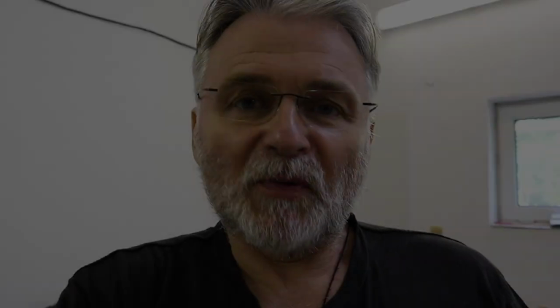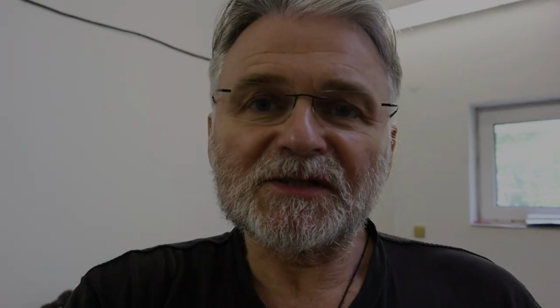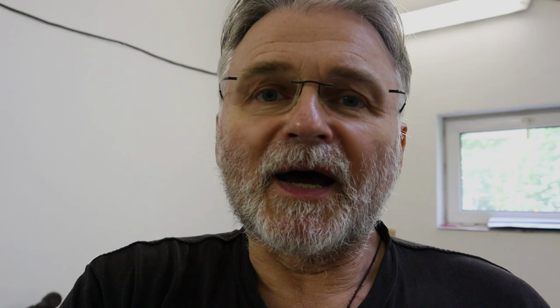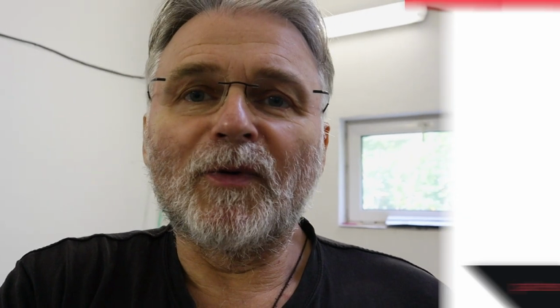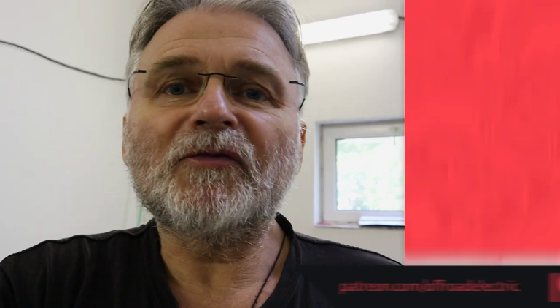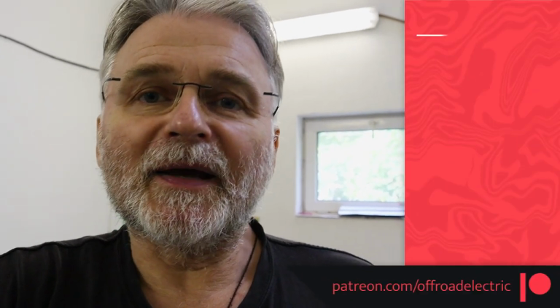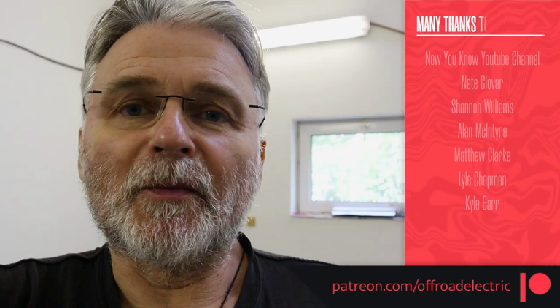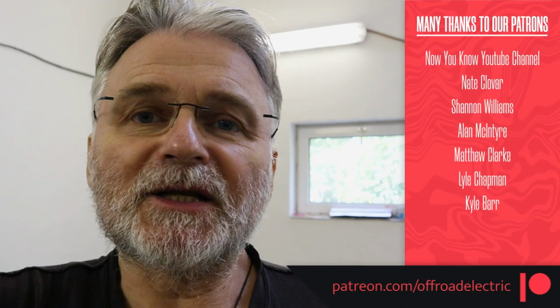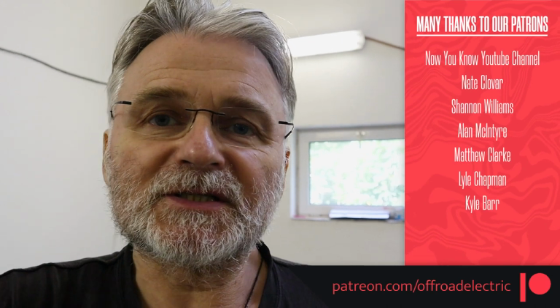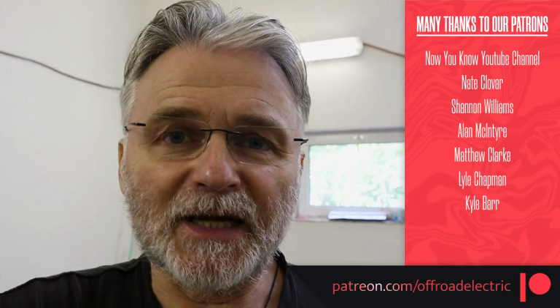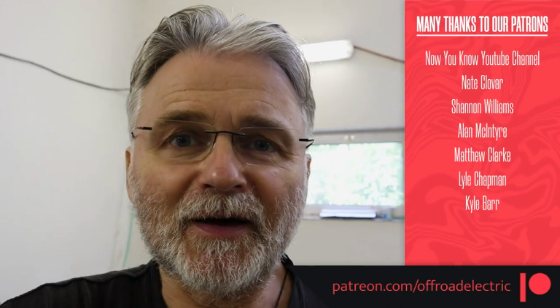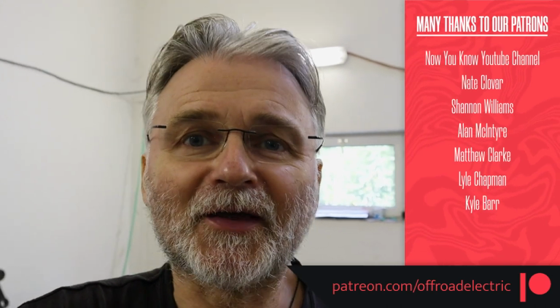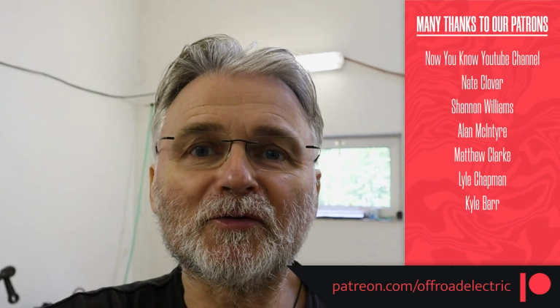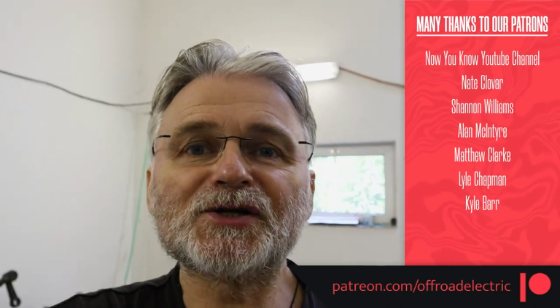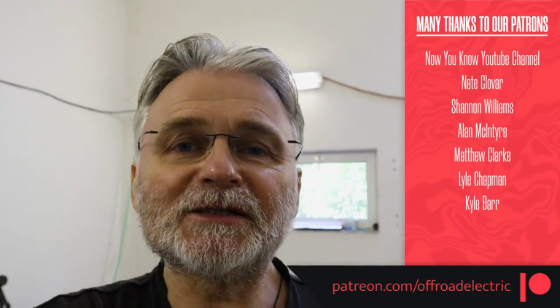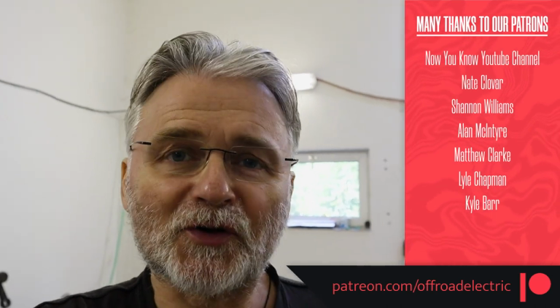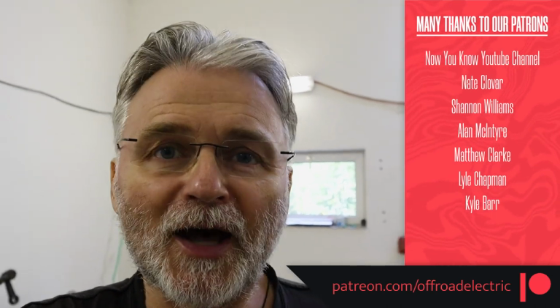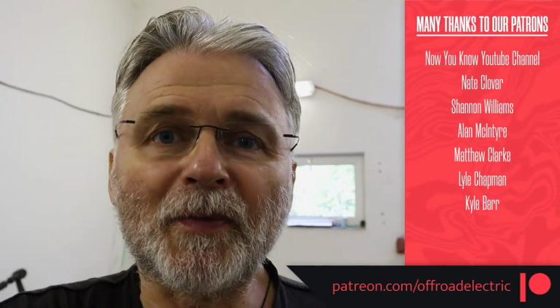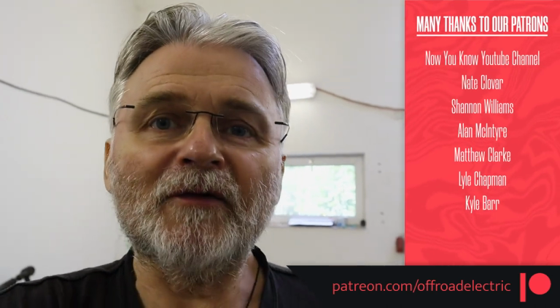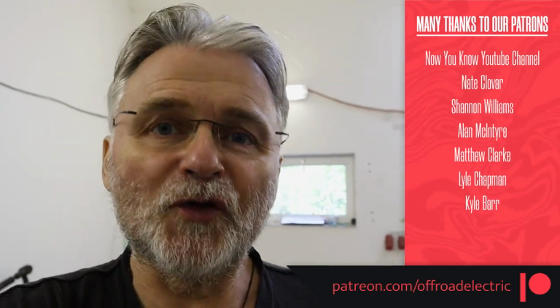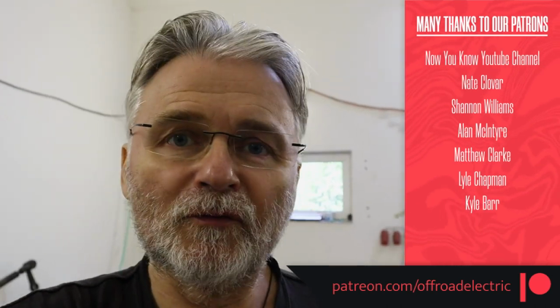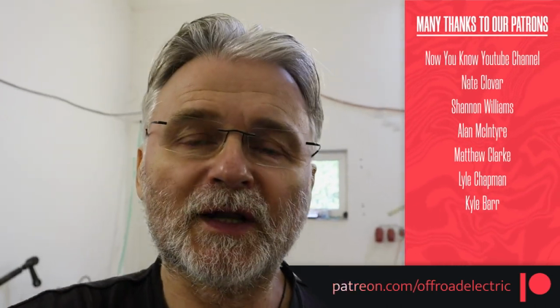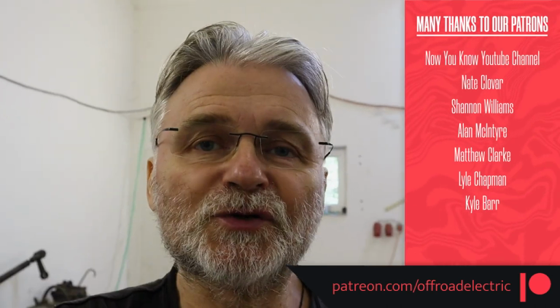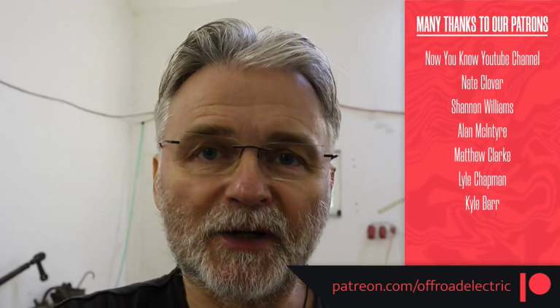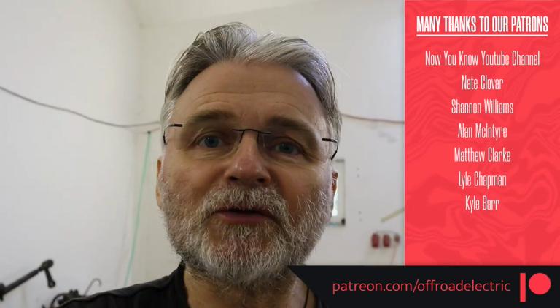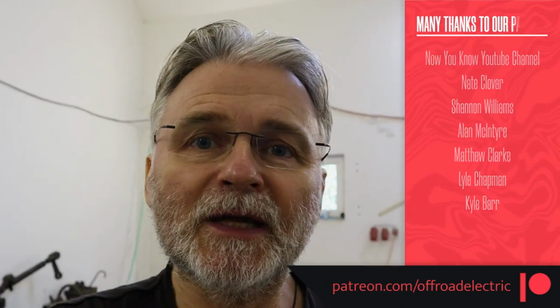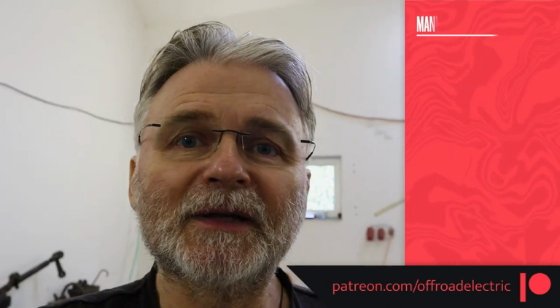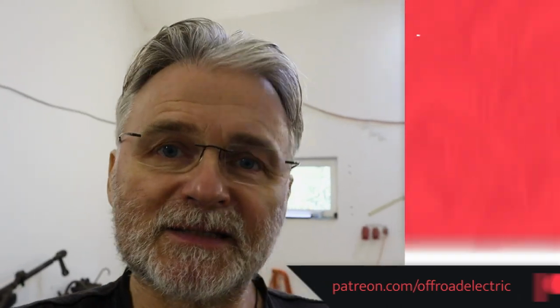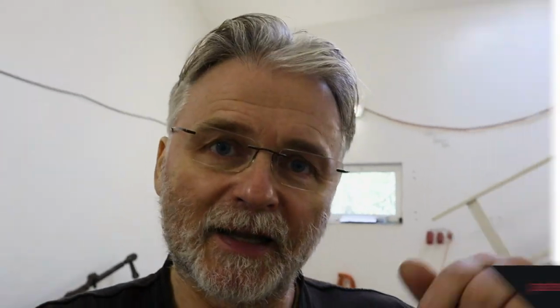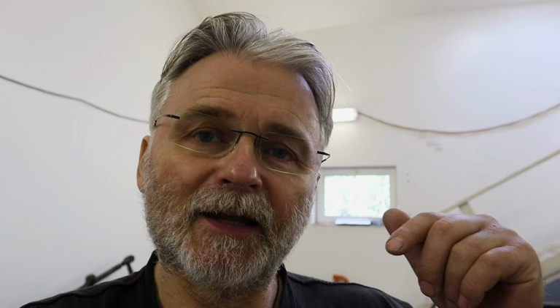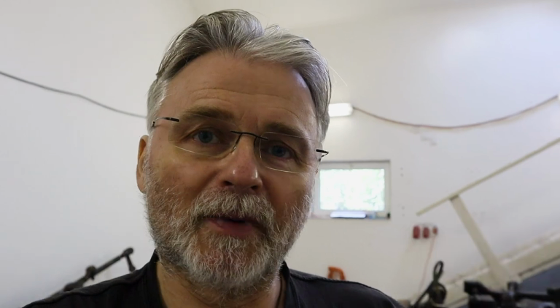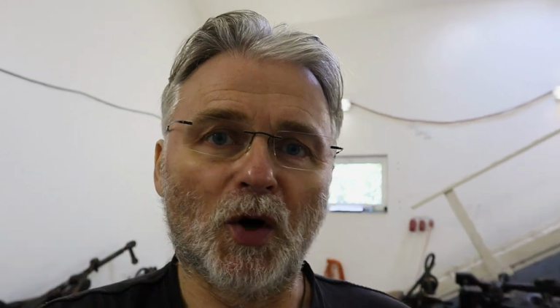Sponsored by our wonderful Patreon patrons team. Thank you very much guys for your help. If you would like to join our team, that is the link down below.